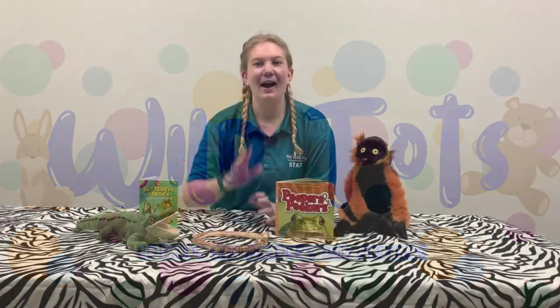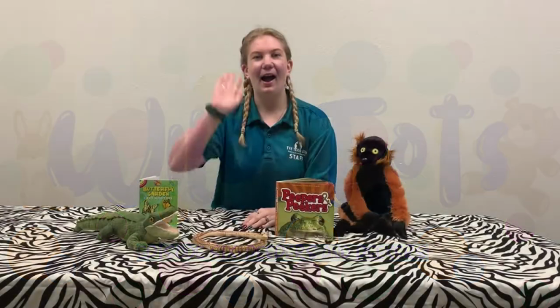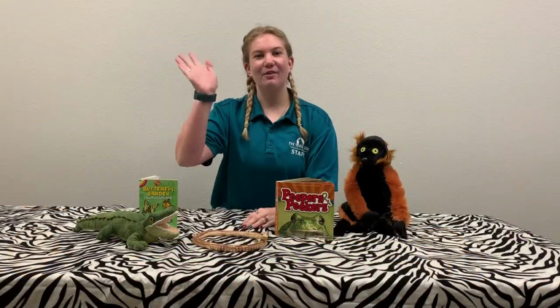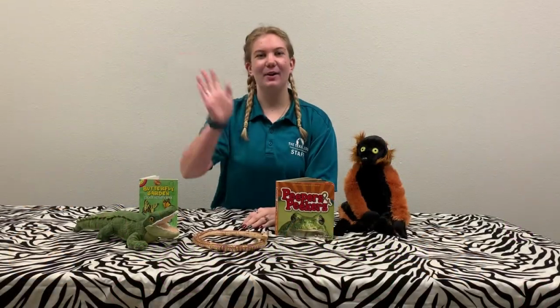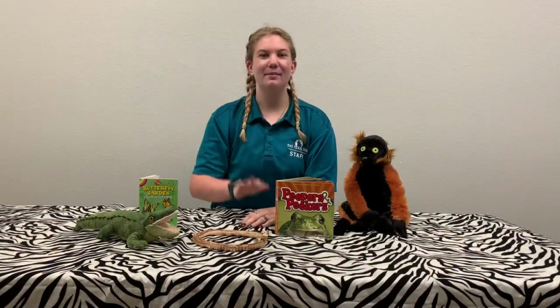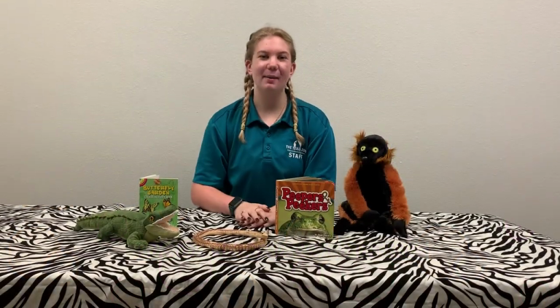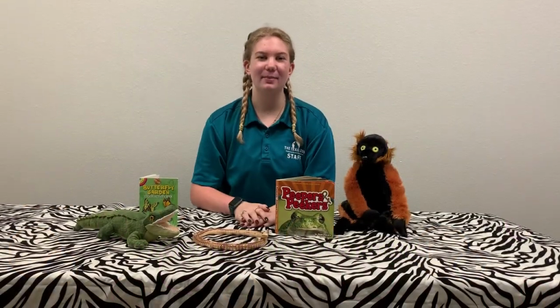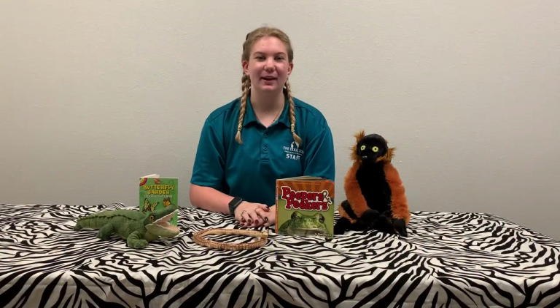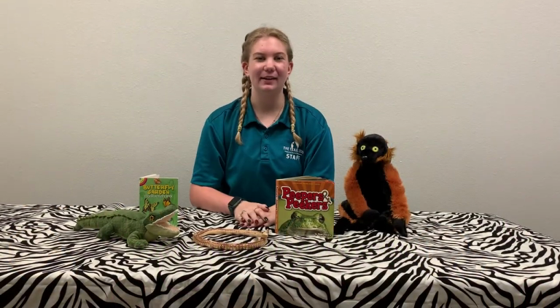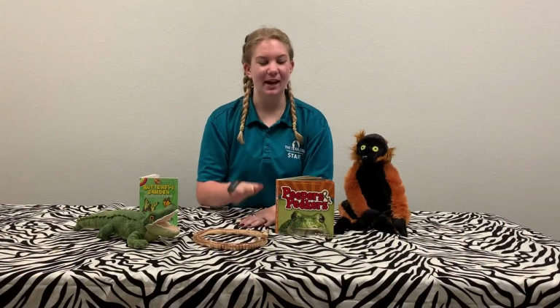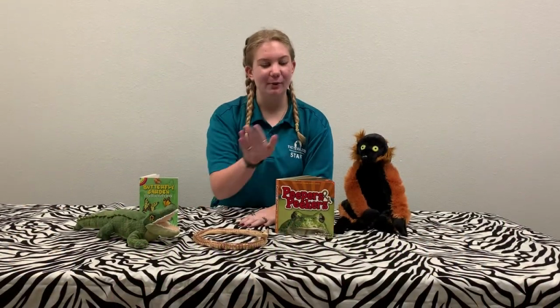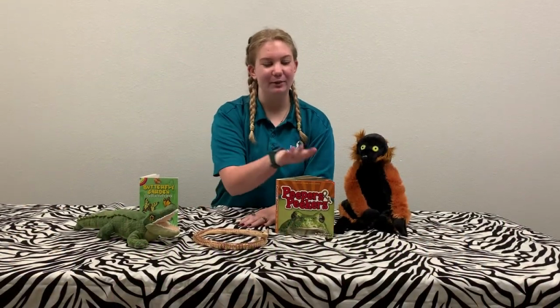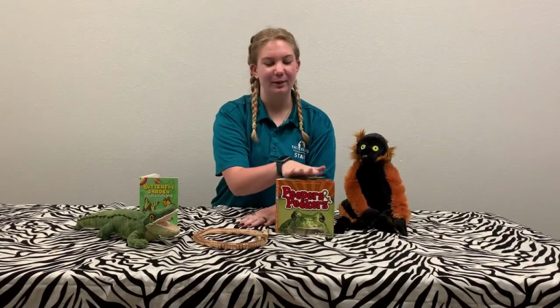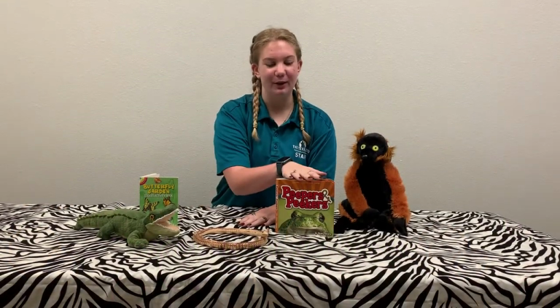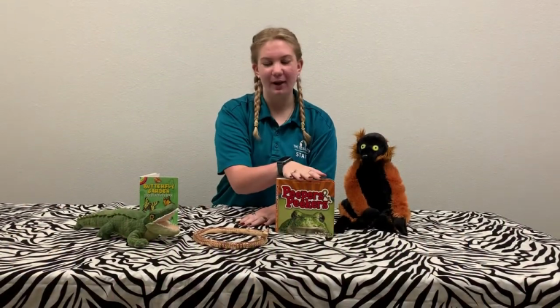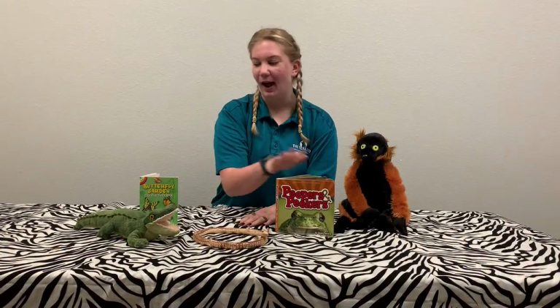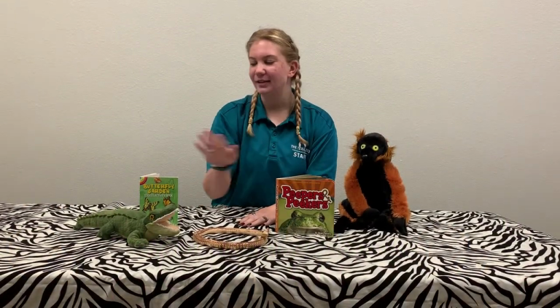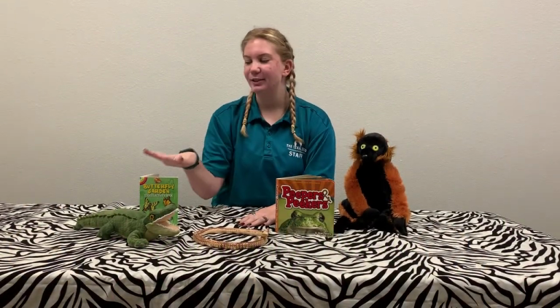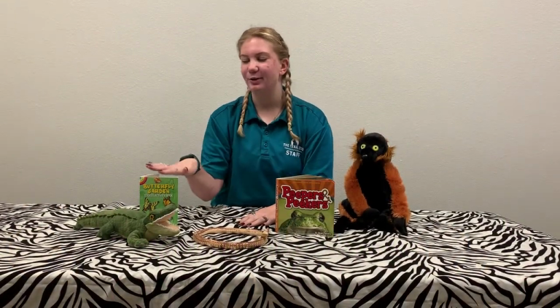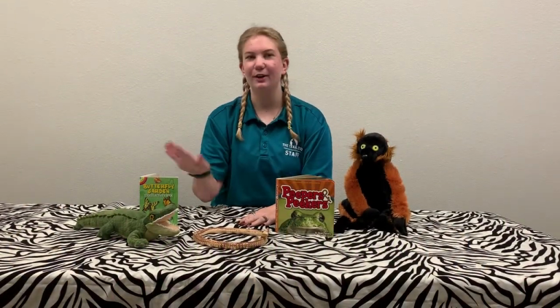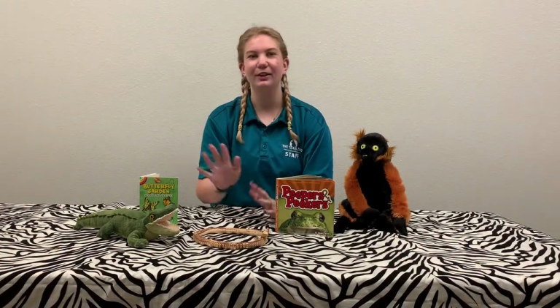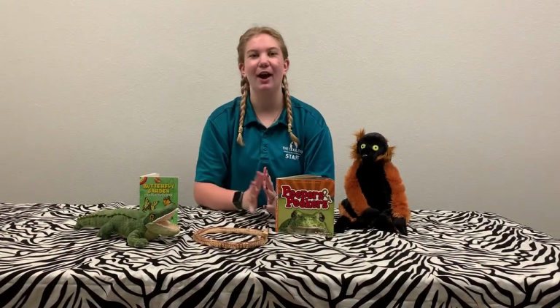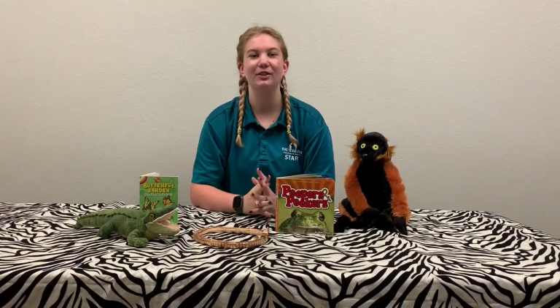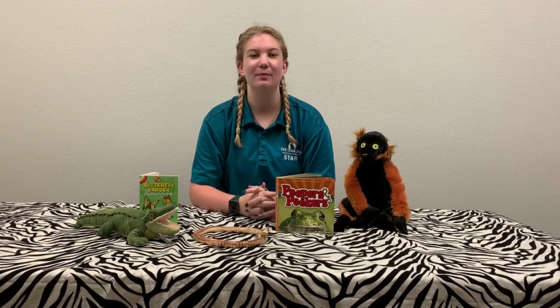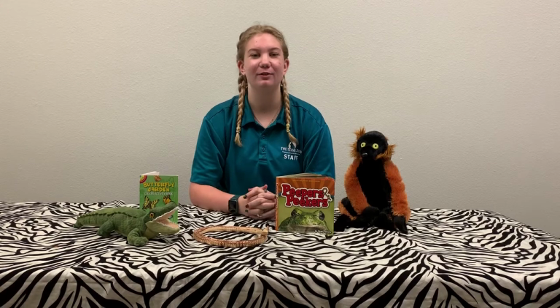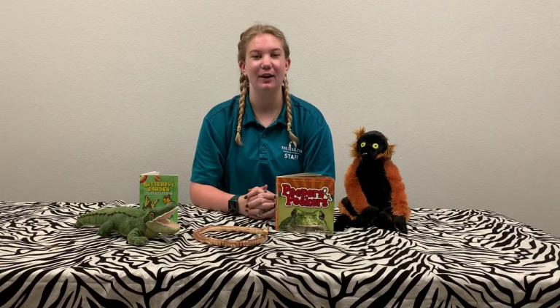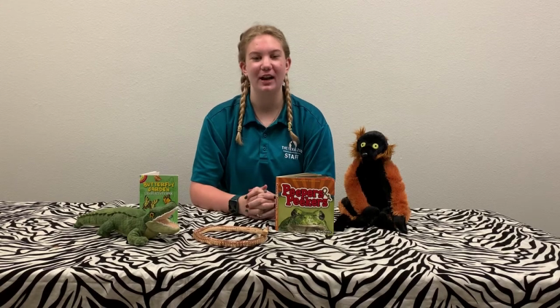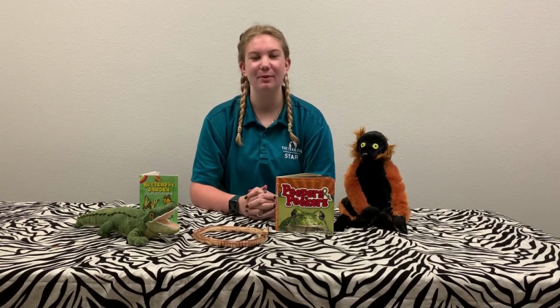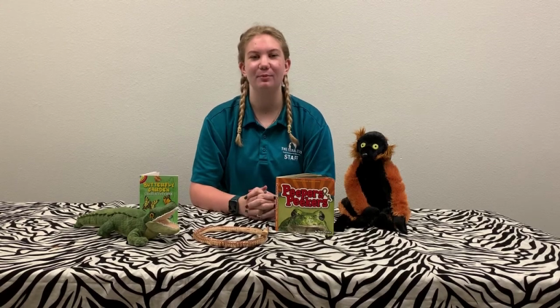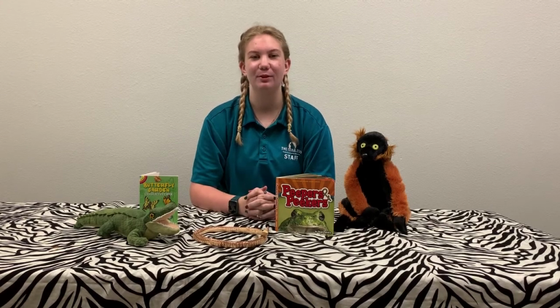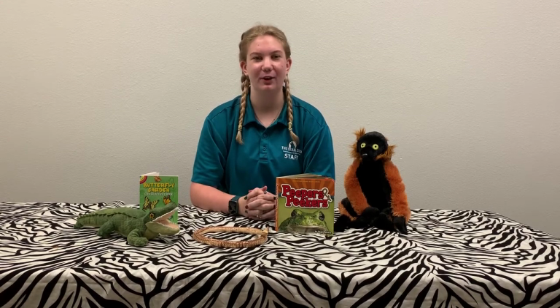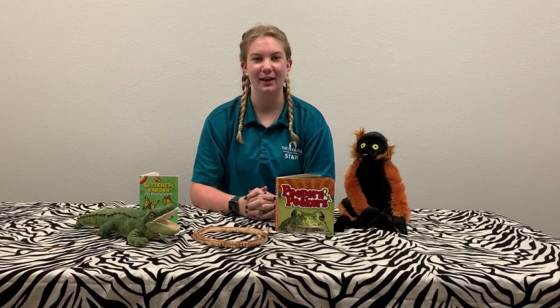Hi everyone, my name is Megan and today we're going to read a book about eyes, do a fun craft, and meet a fun animal with beautiful eyes.